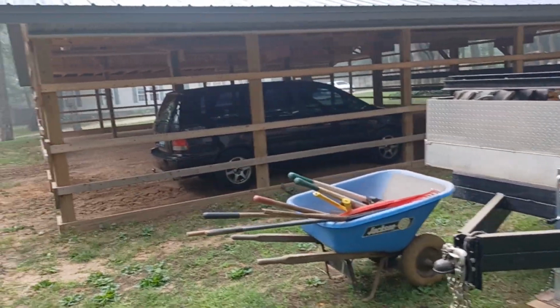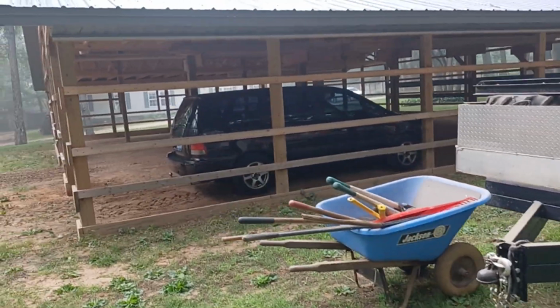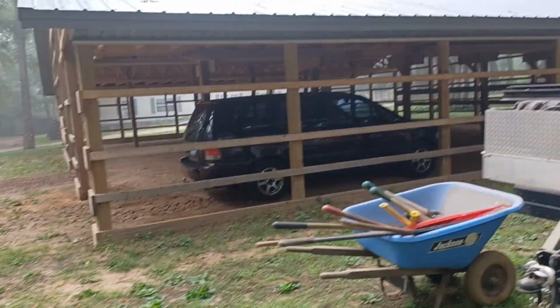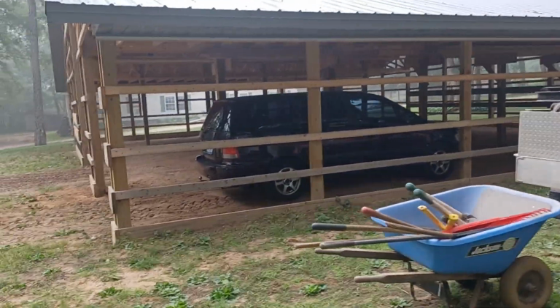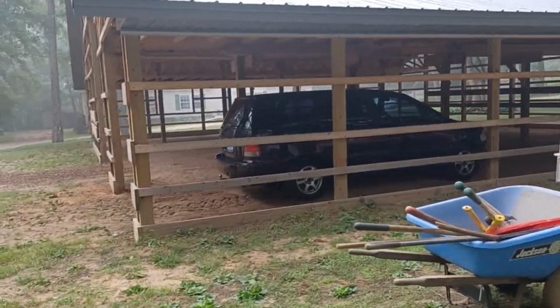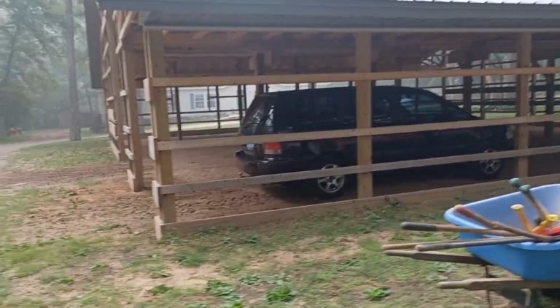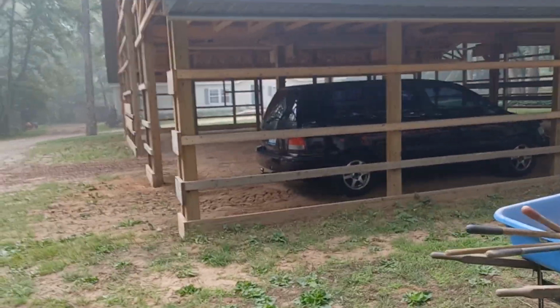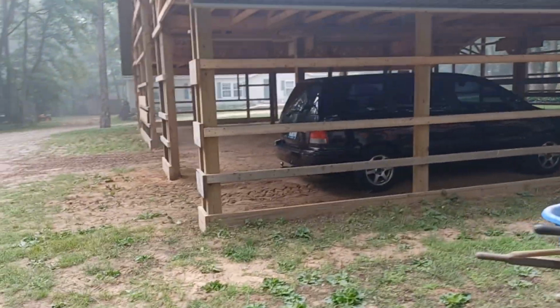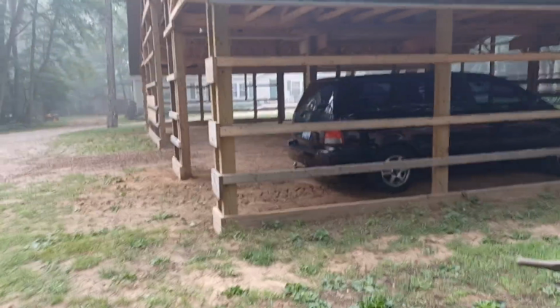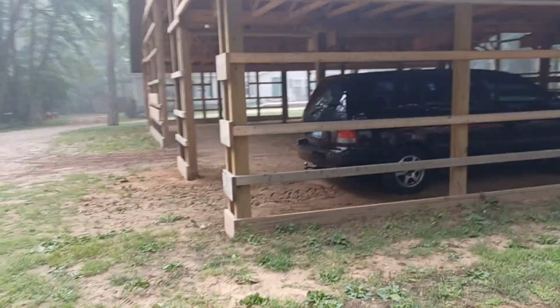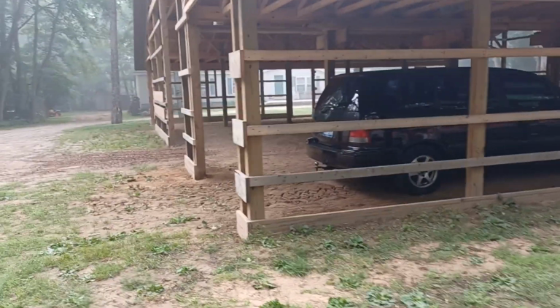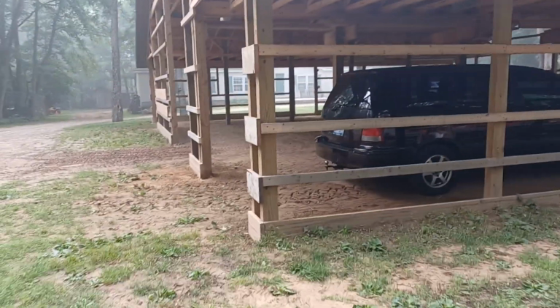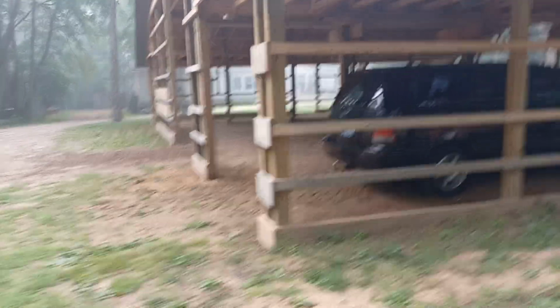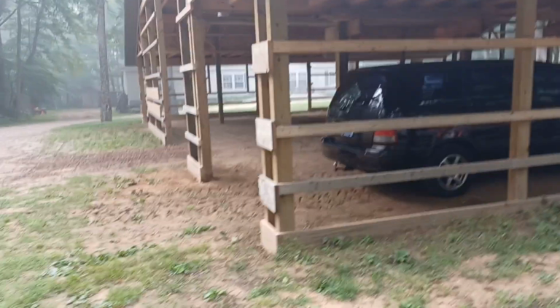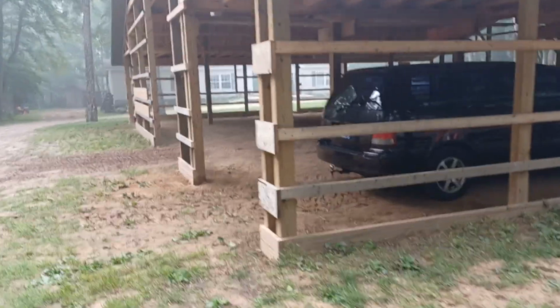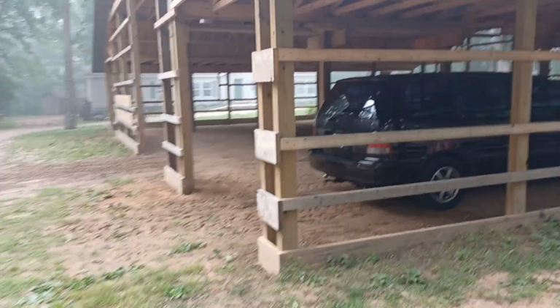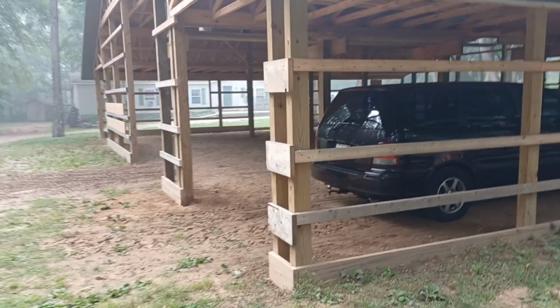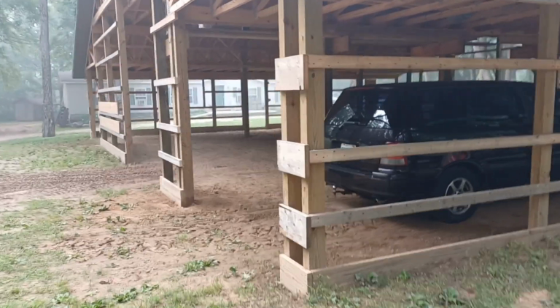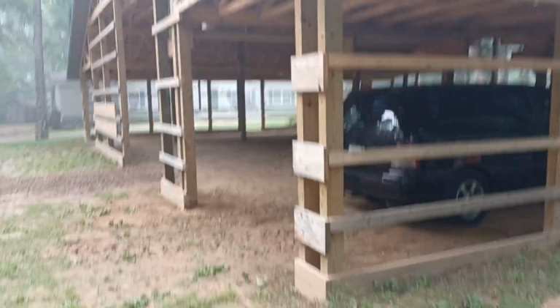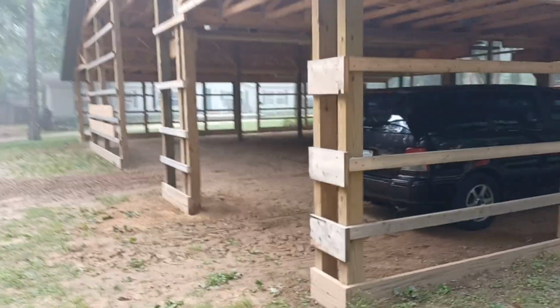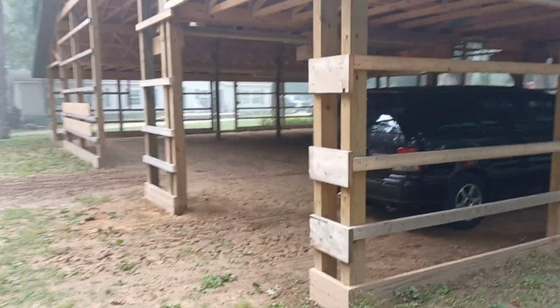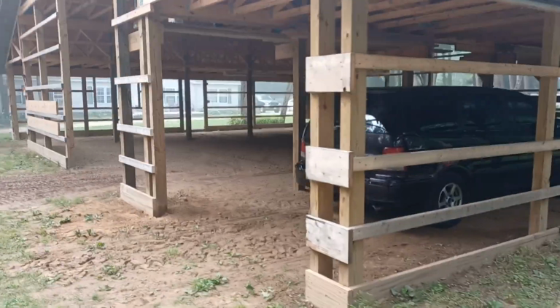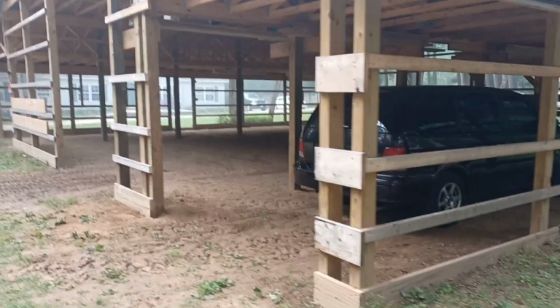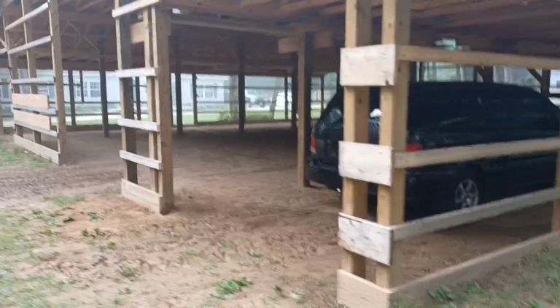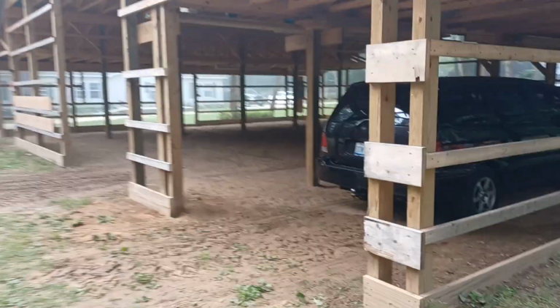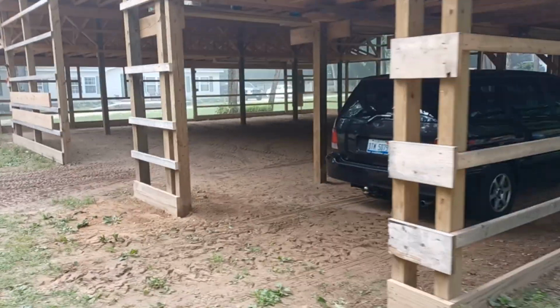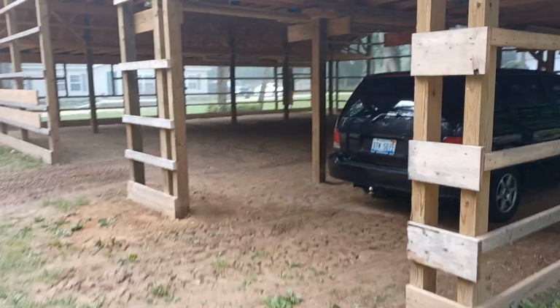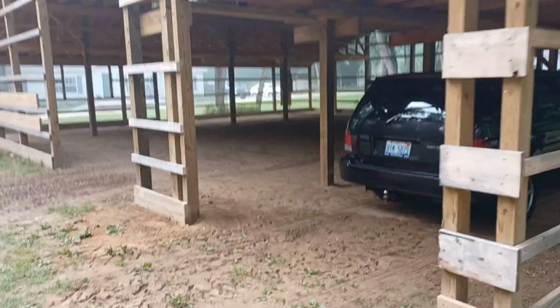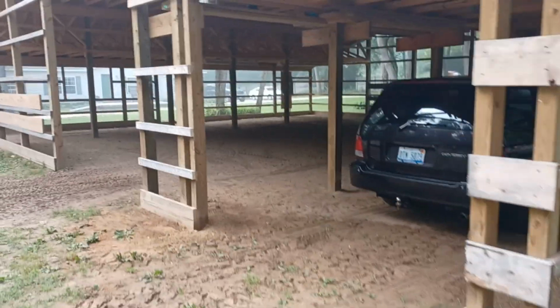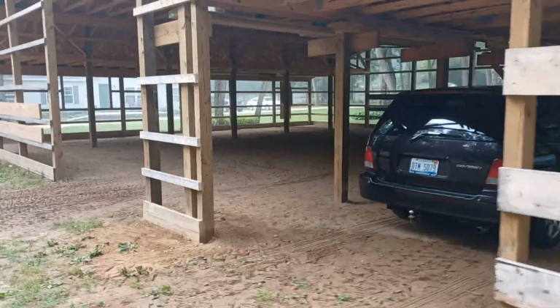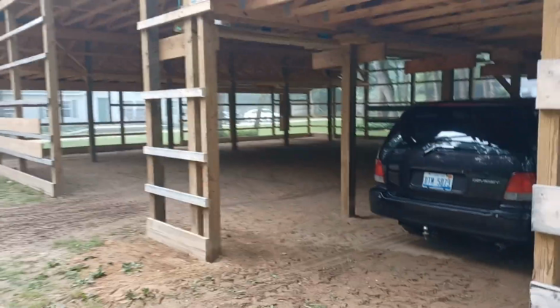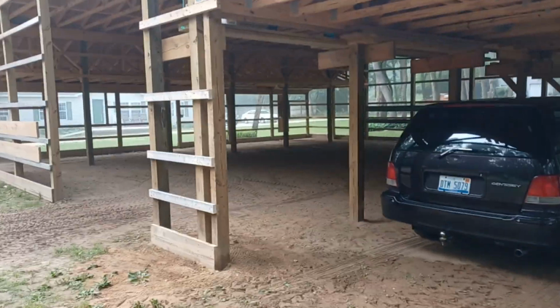You know they say barns only come in one size — too small. Have a great week!